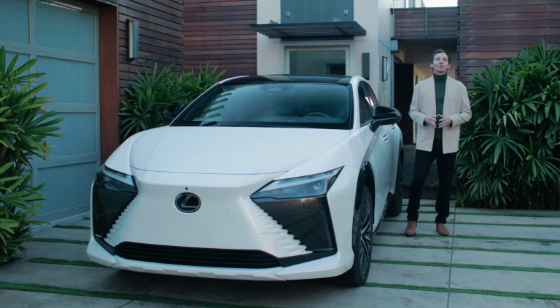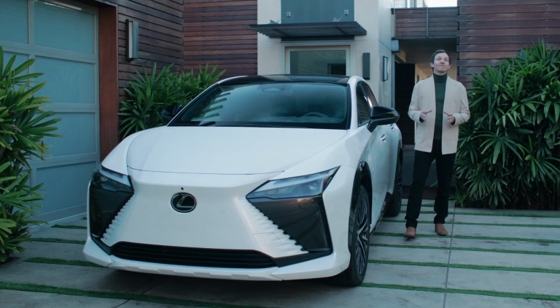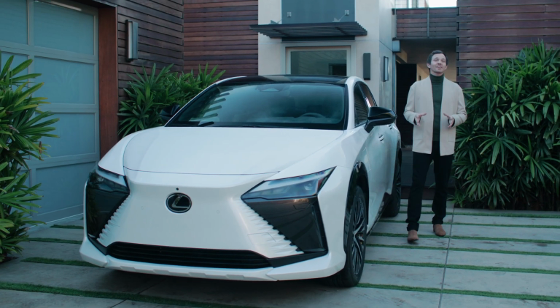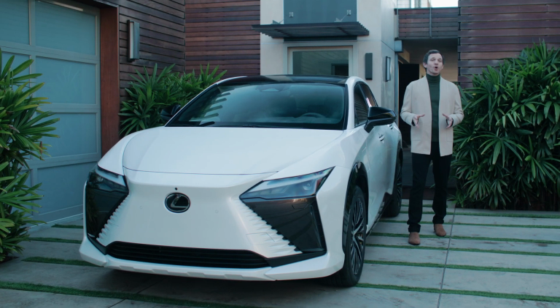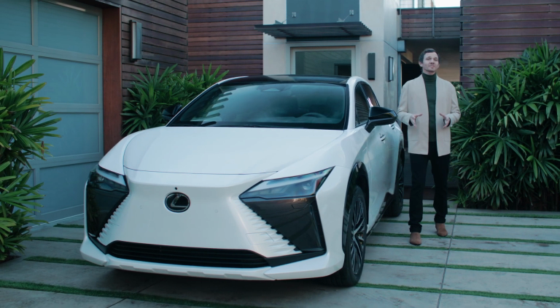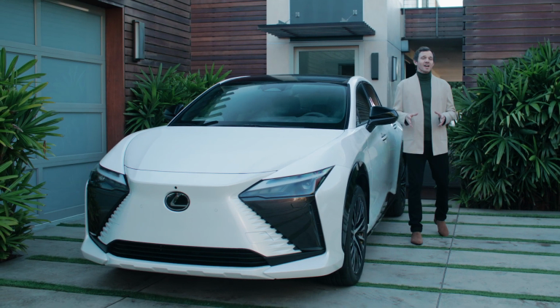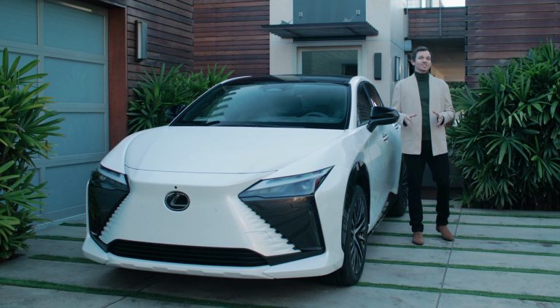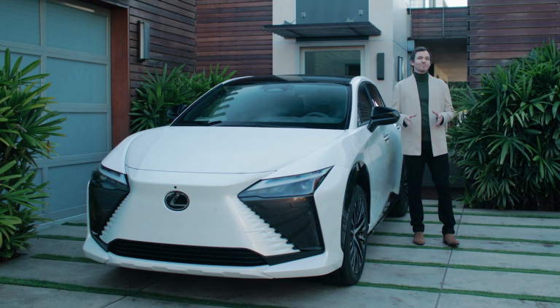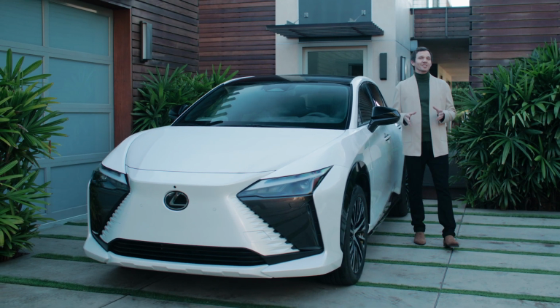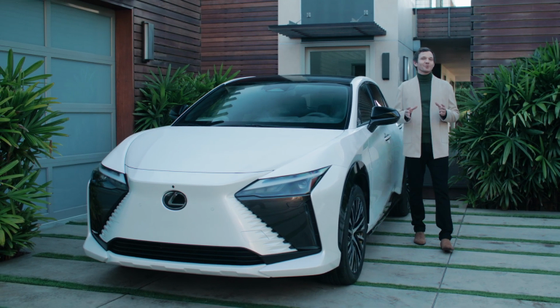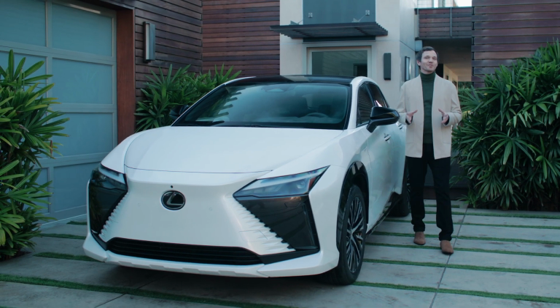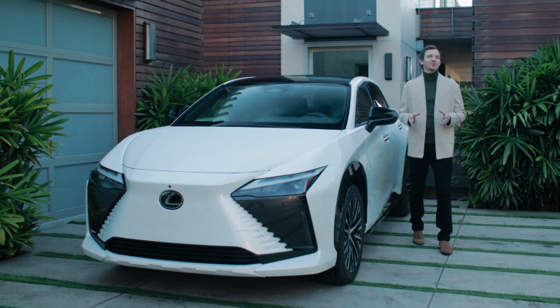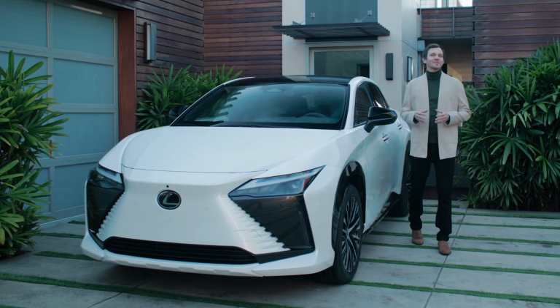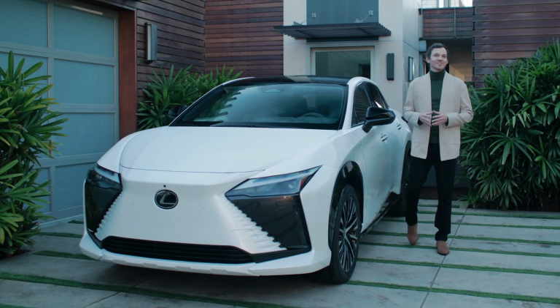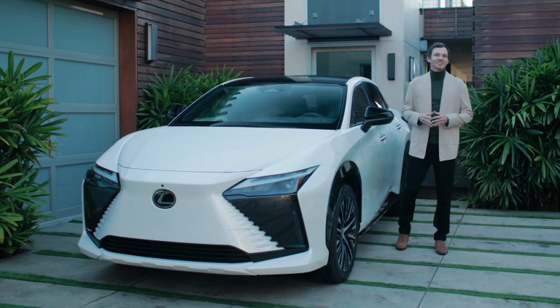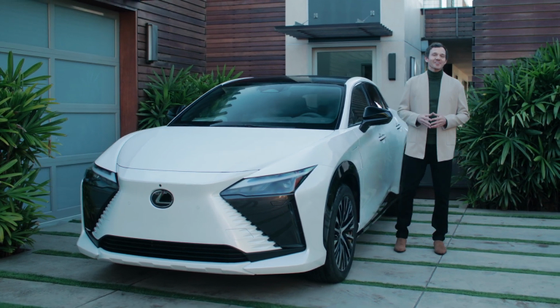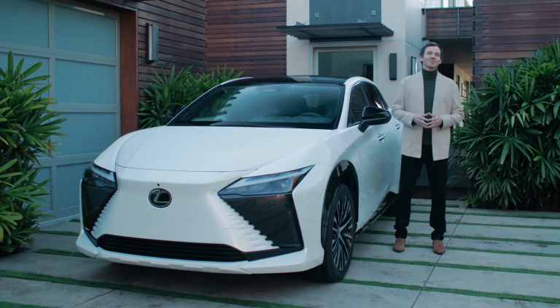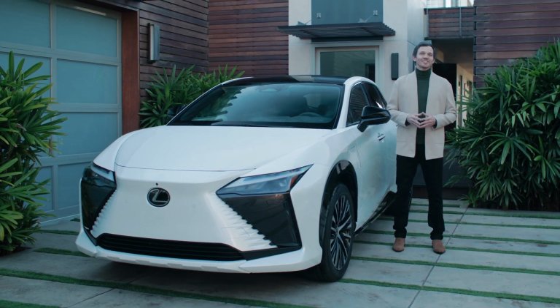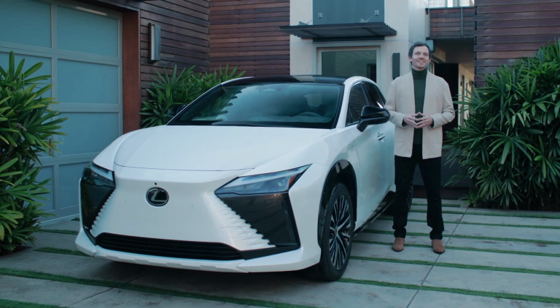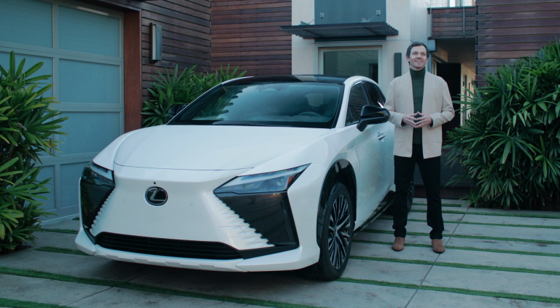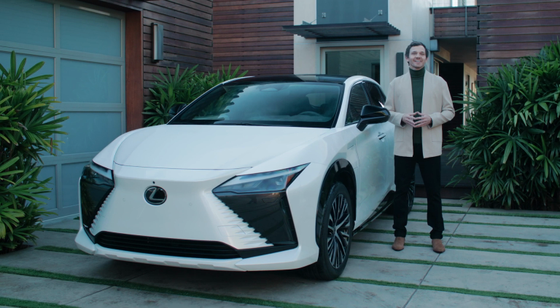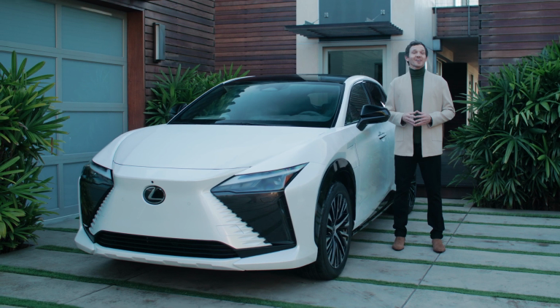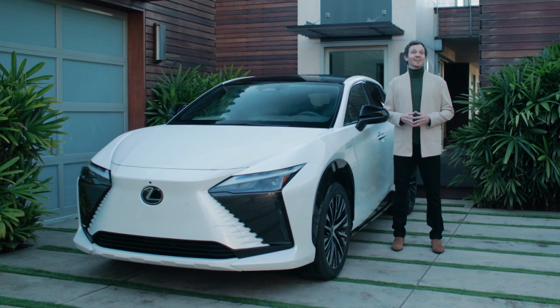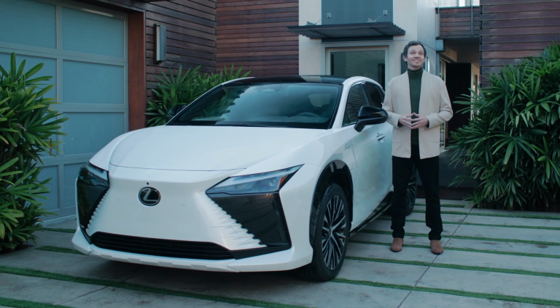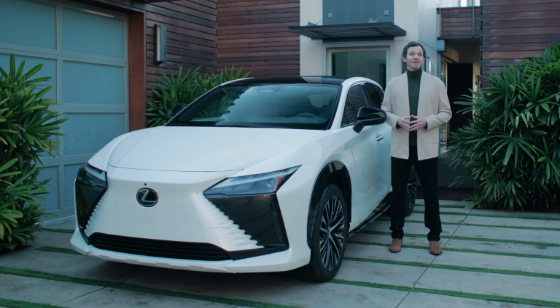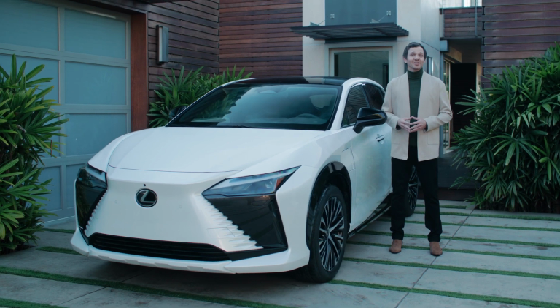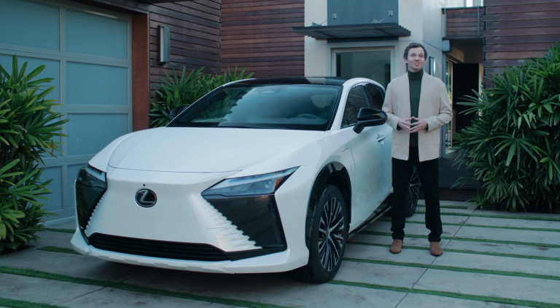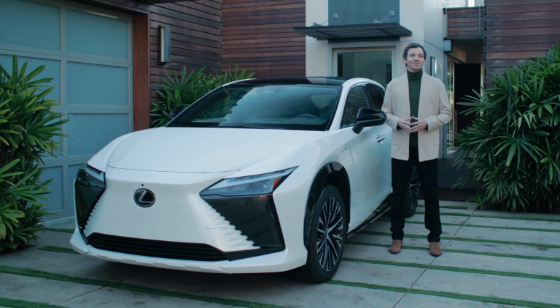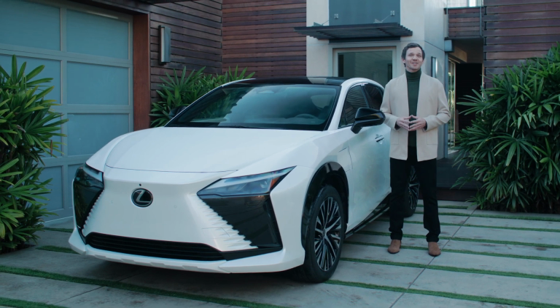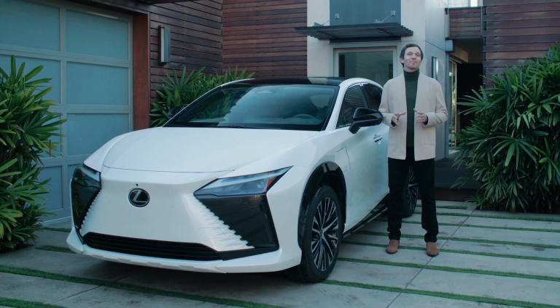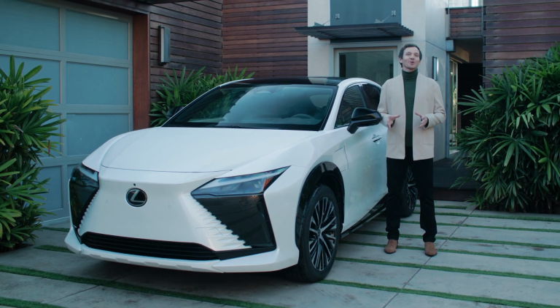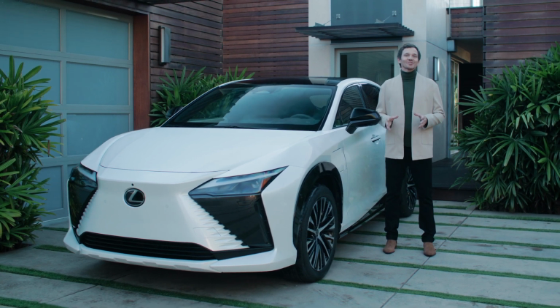Refined Omotenashi brought to you with Human-Centered Technology. It's how Lexus makes luxury personal.